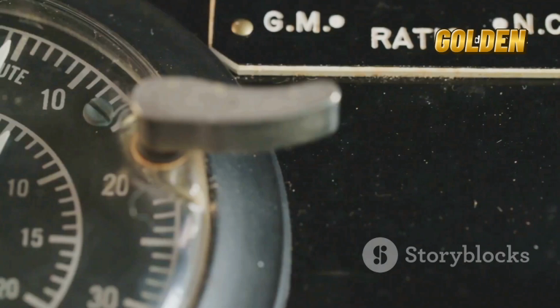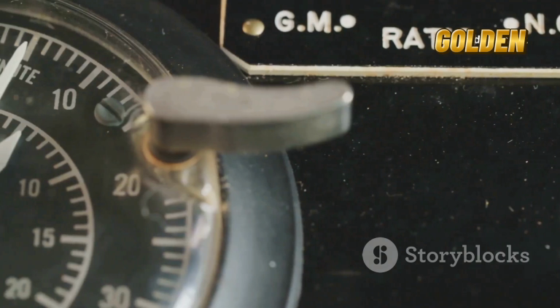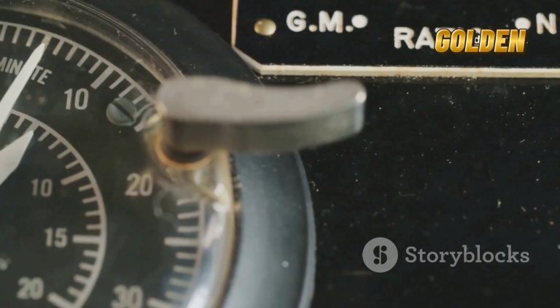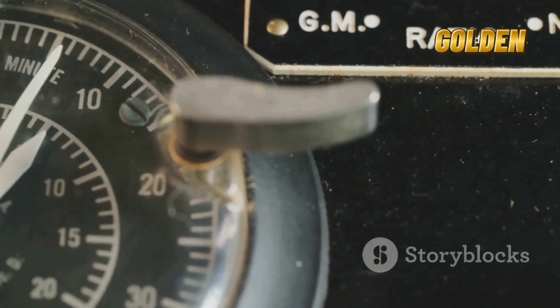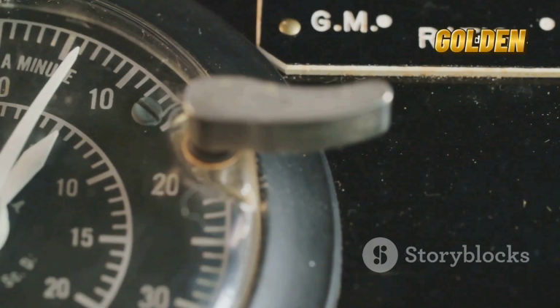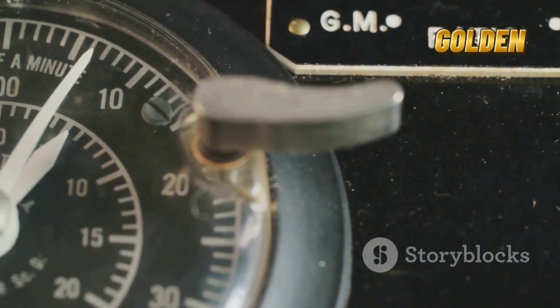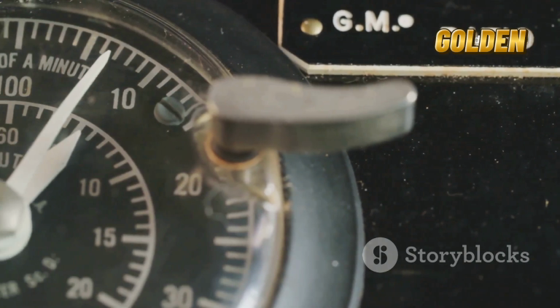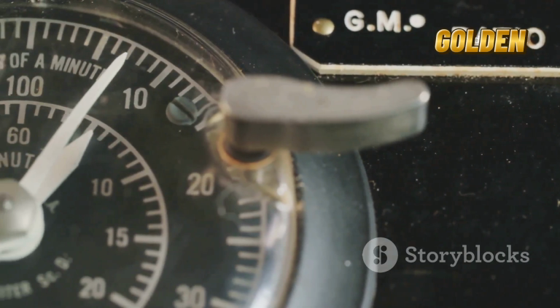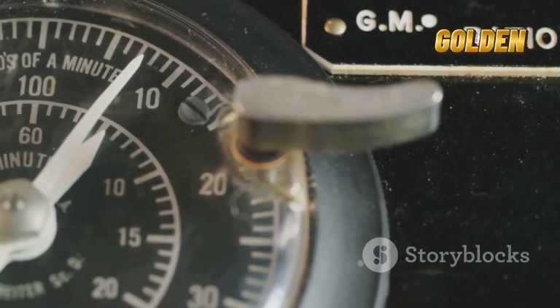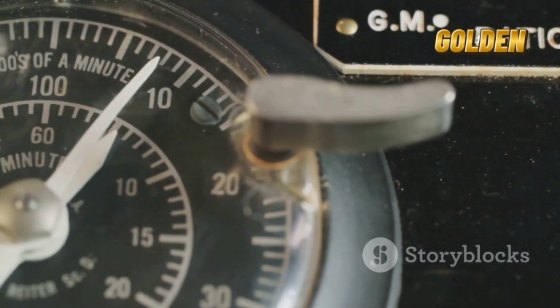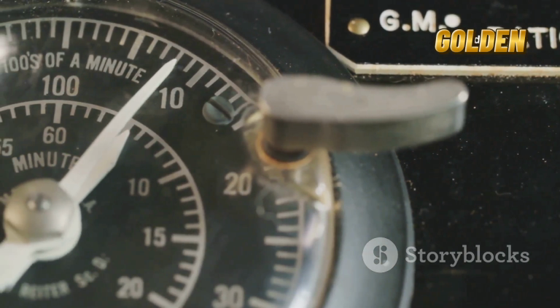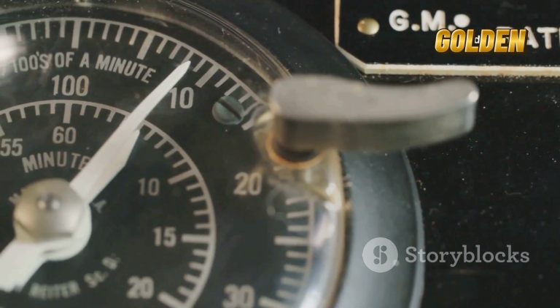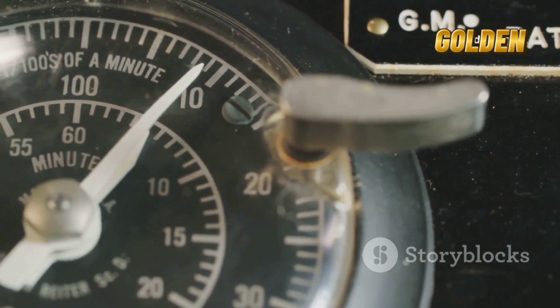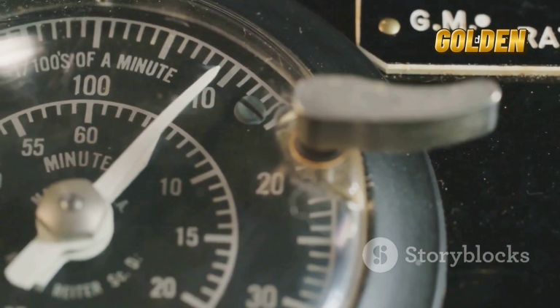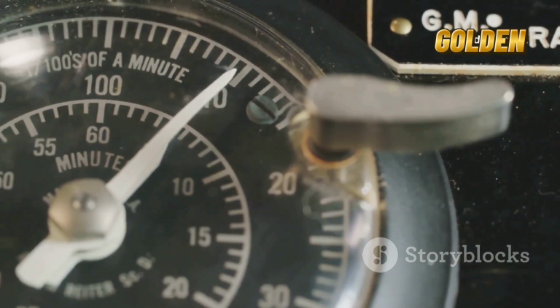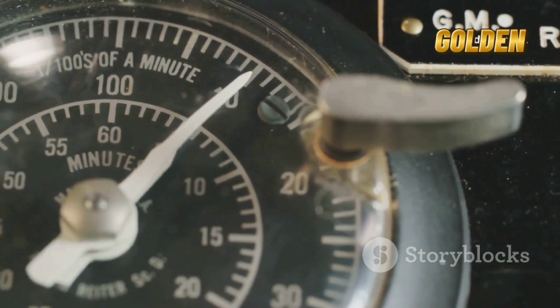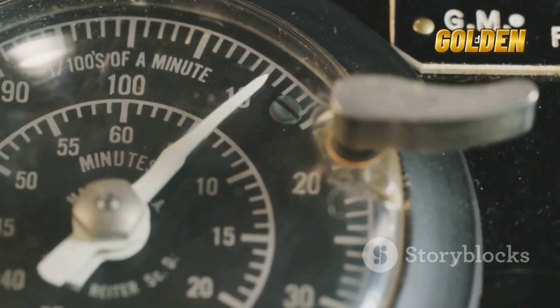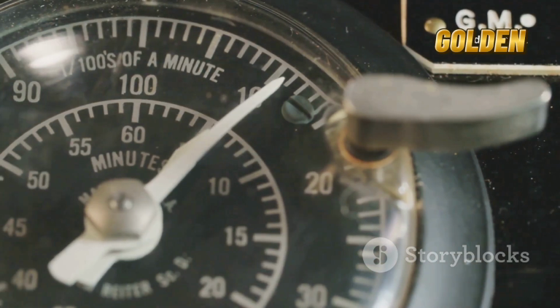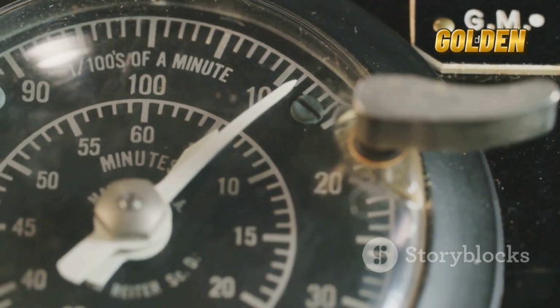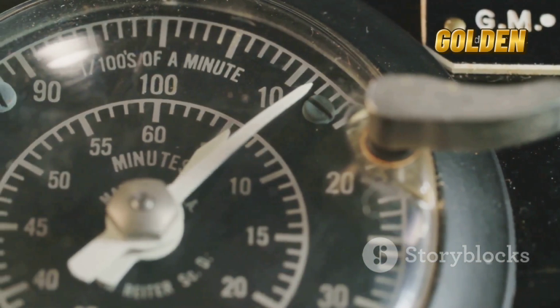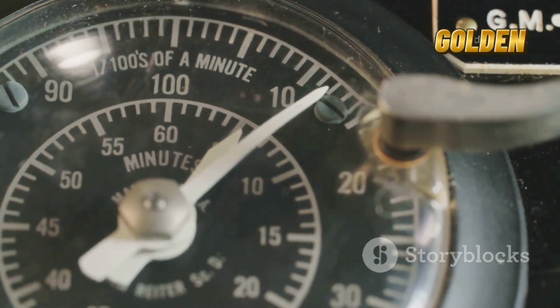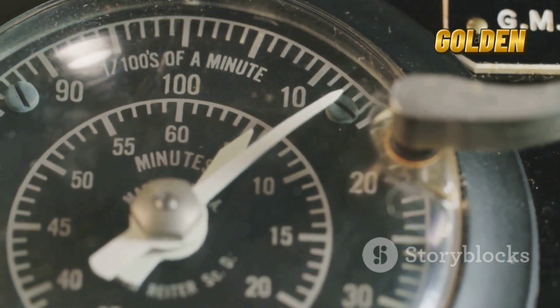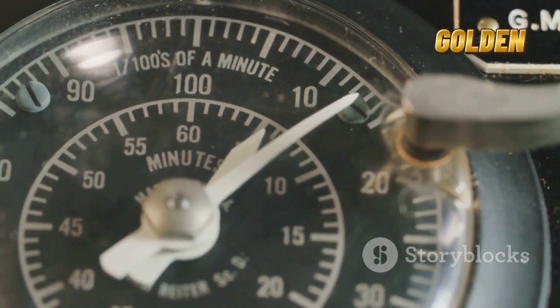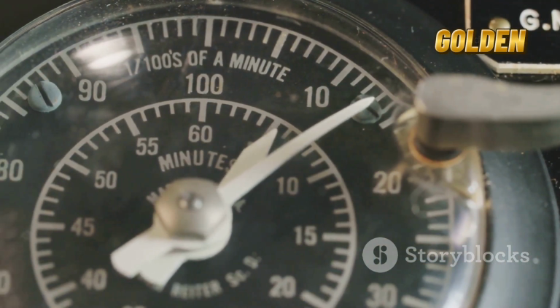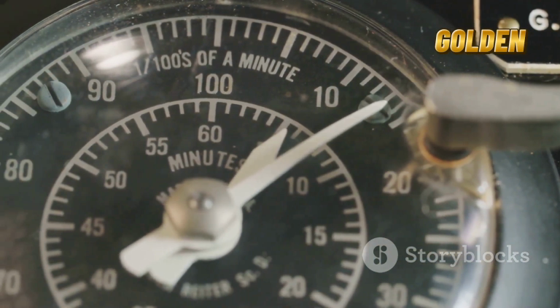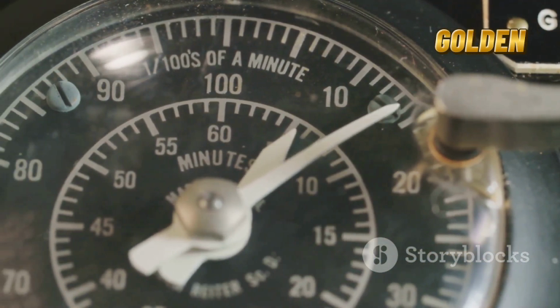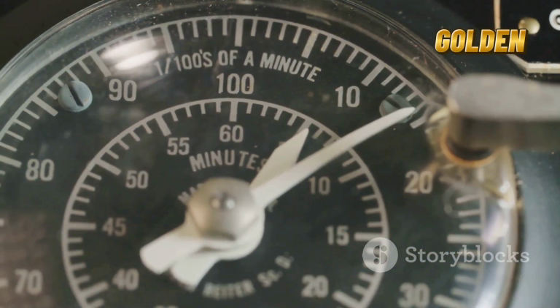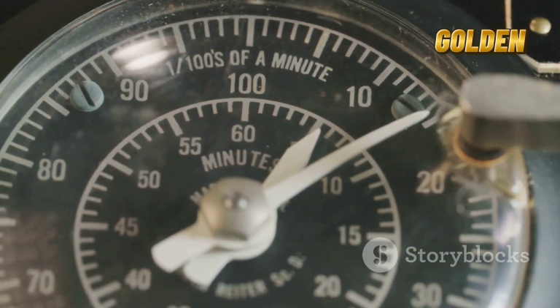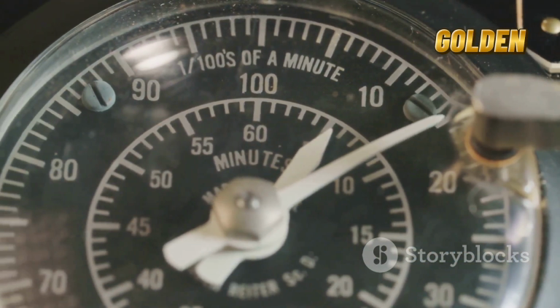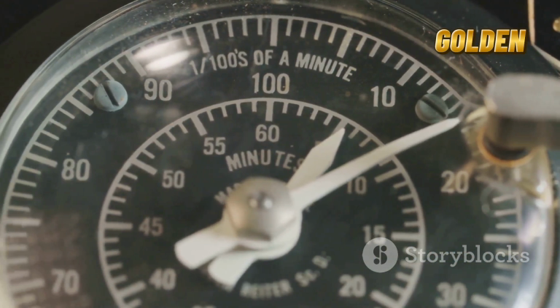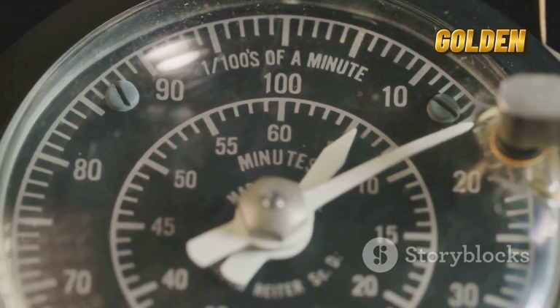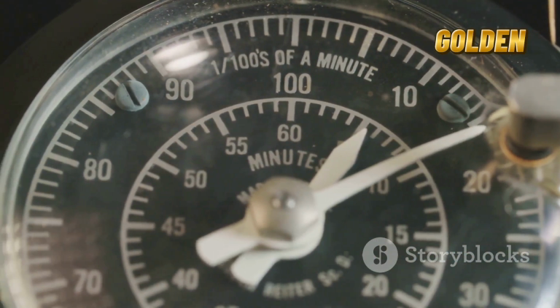How fast is this happening? Just a few millimeters to a couple of centimeters every year — about the same speed your fingernails grow.